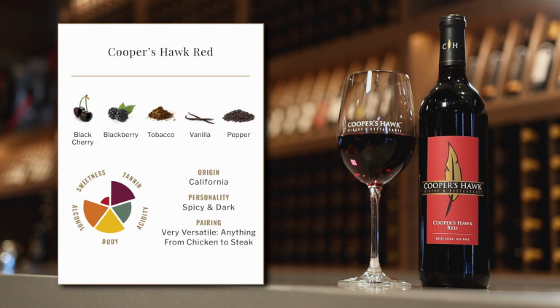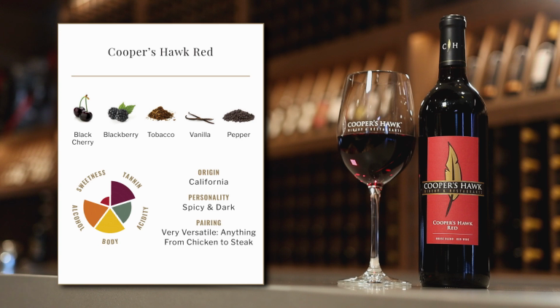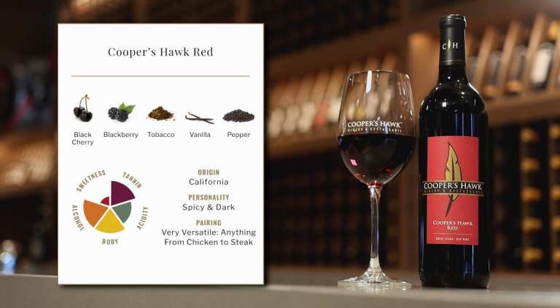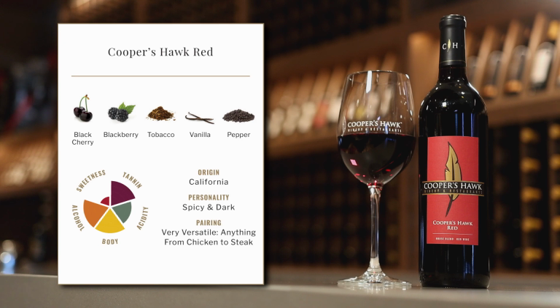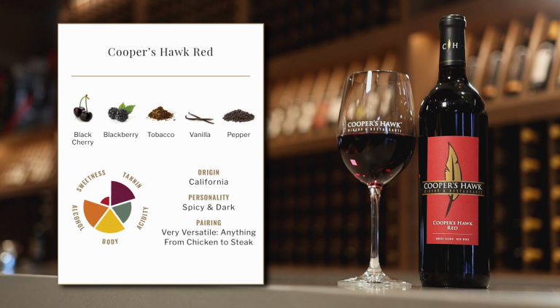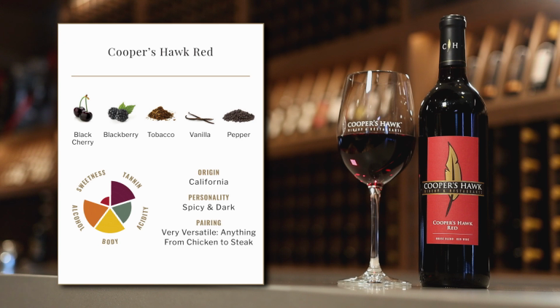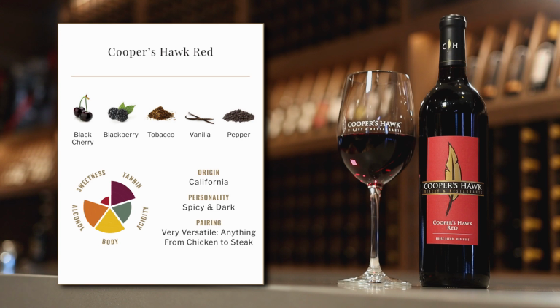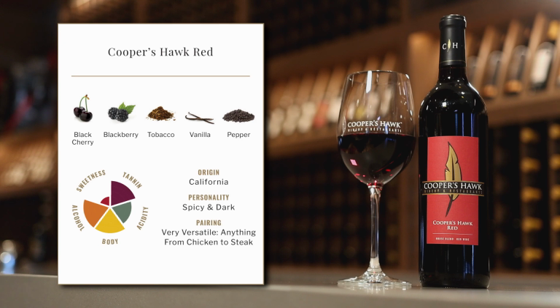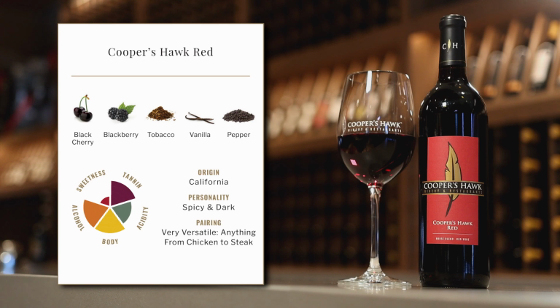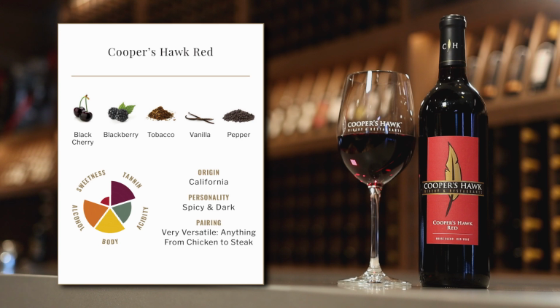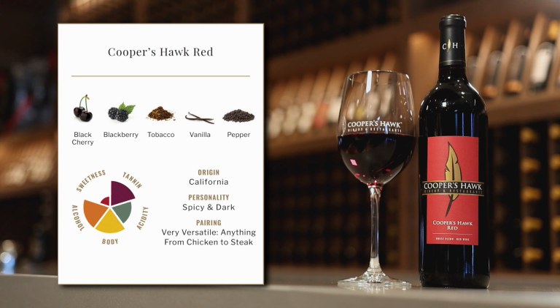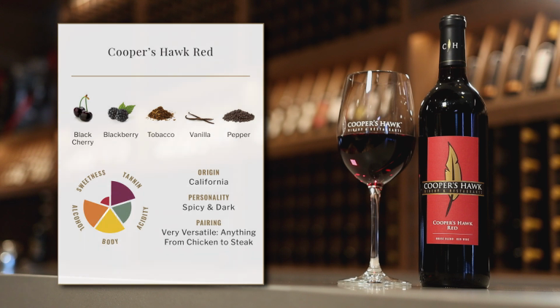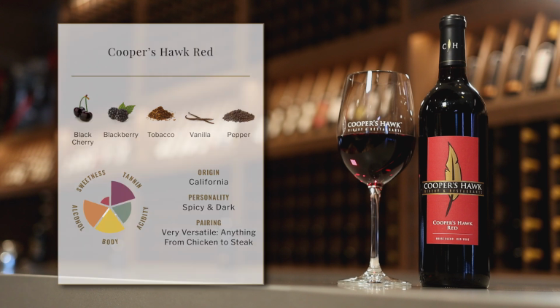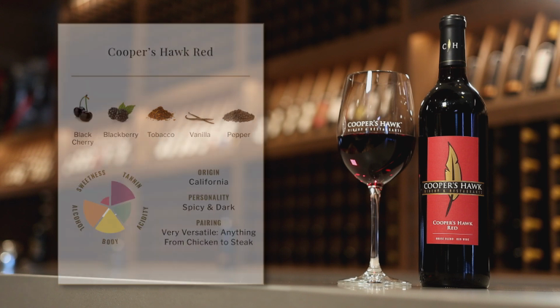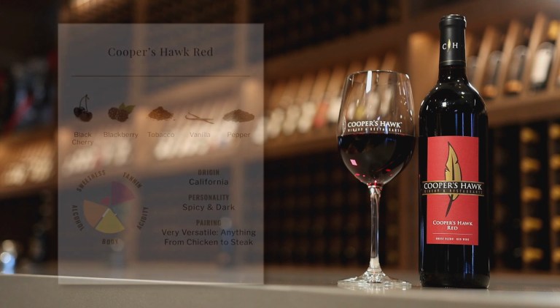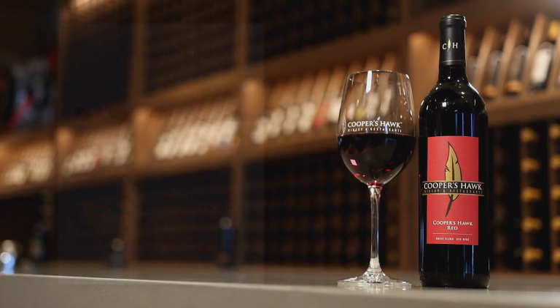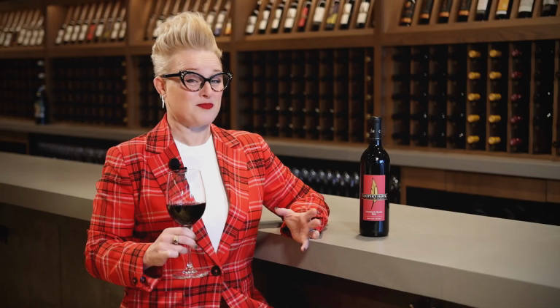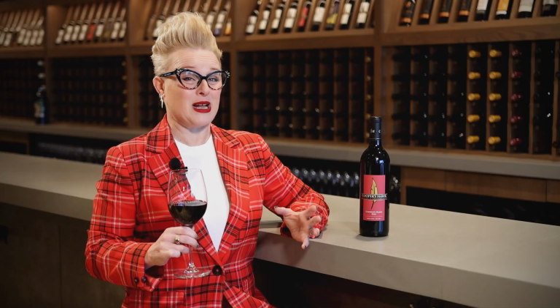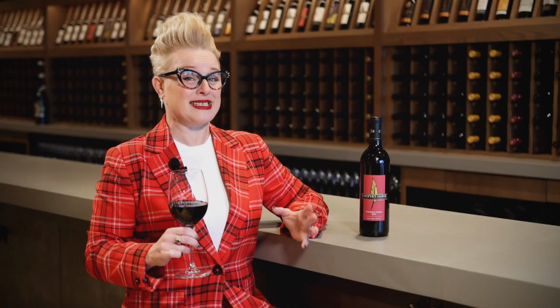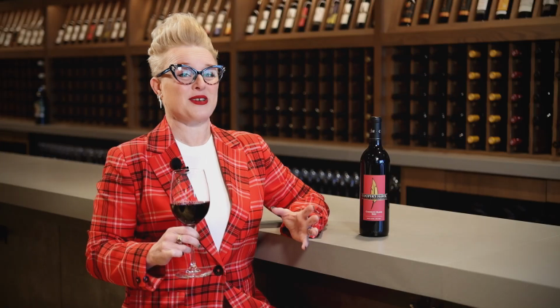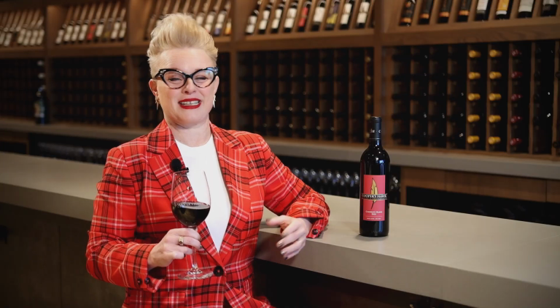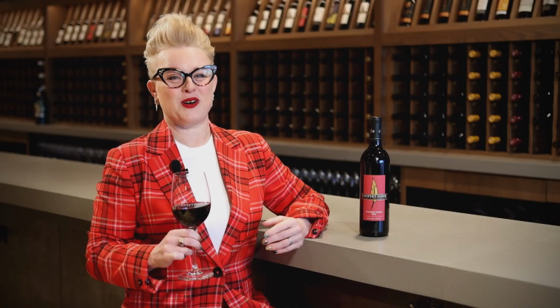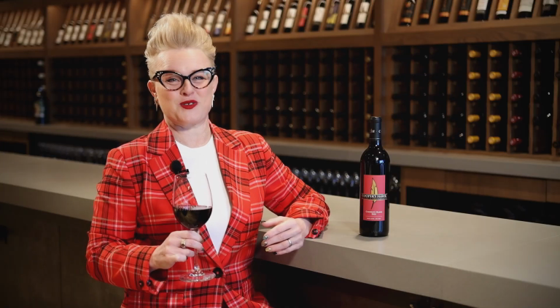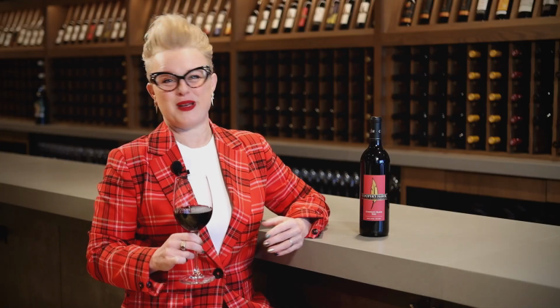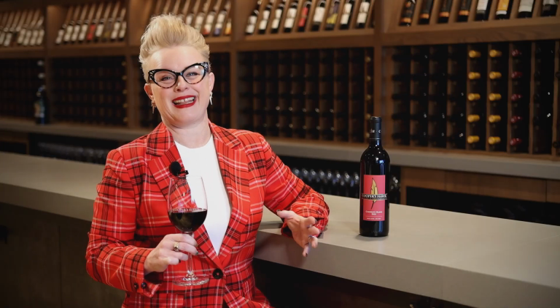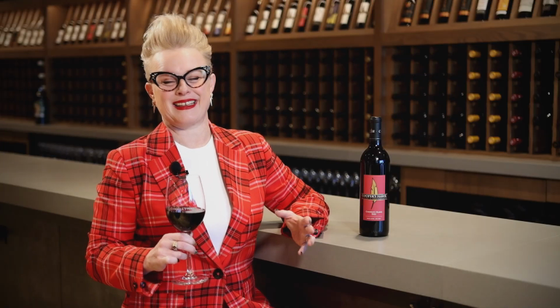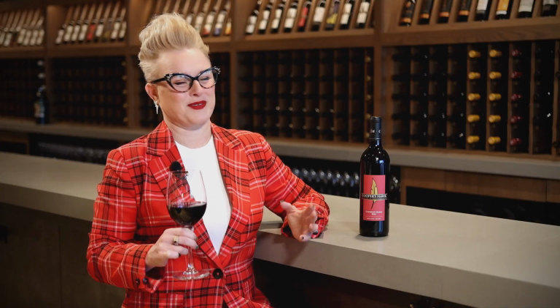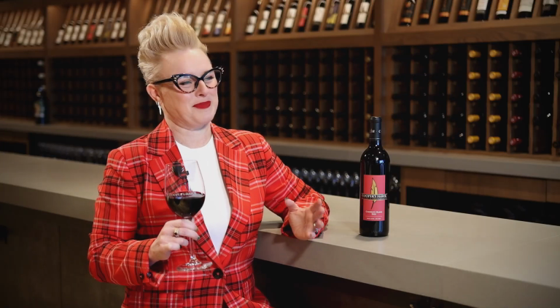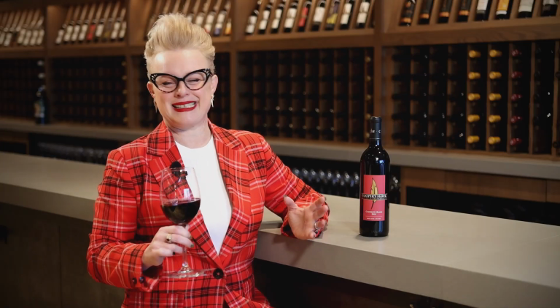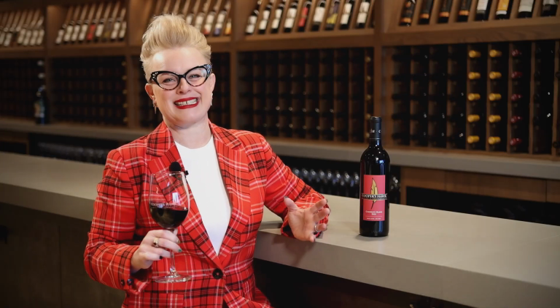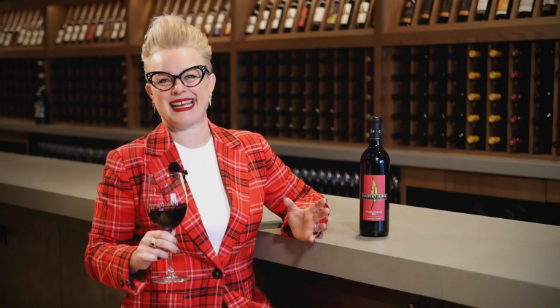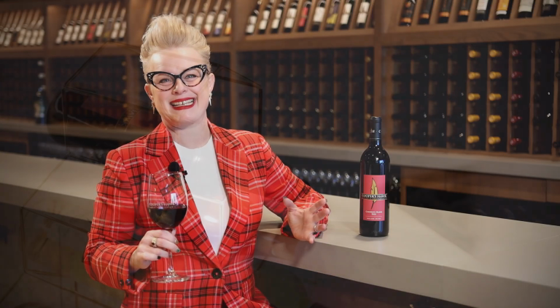The wine itself is really versatile for pairing, too. This wine seriously goes from anything from pizza to steak.